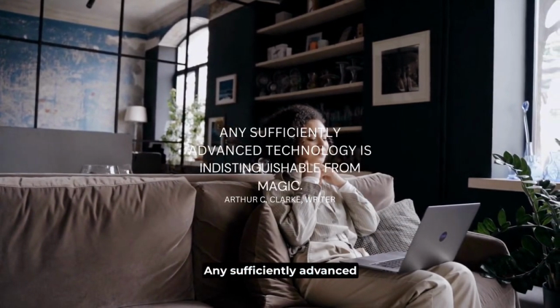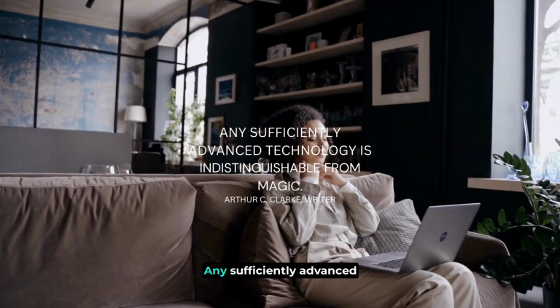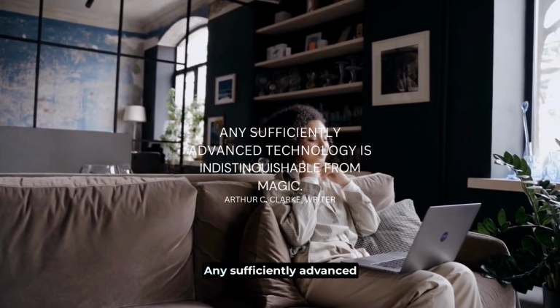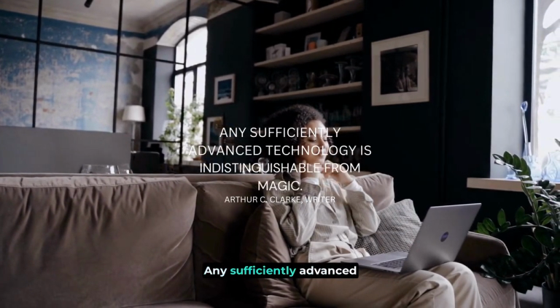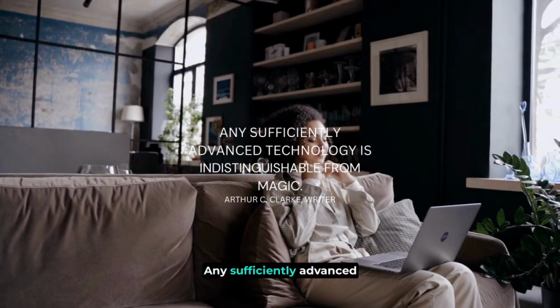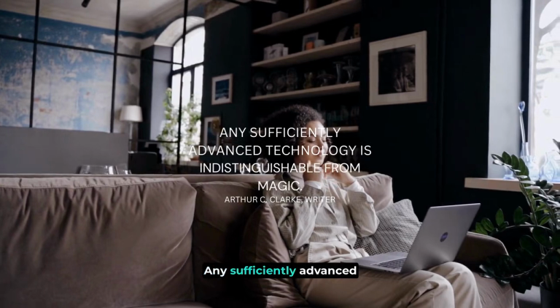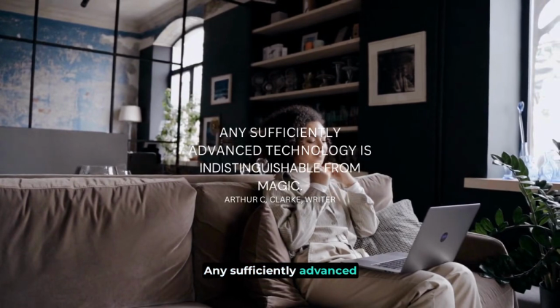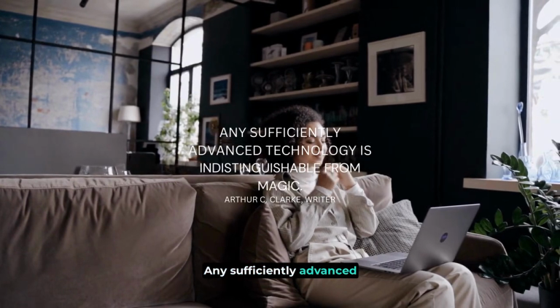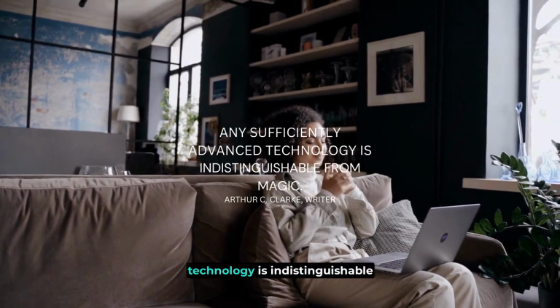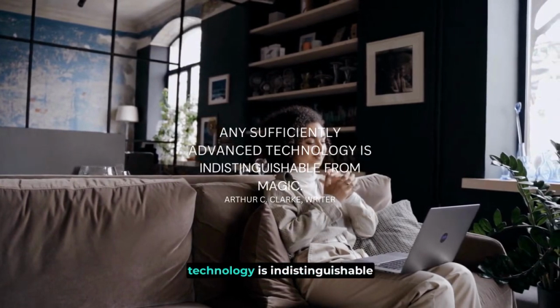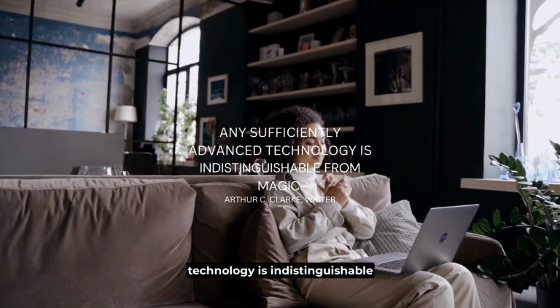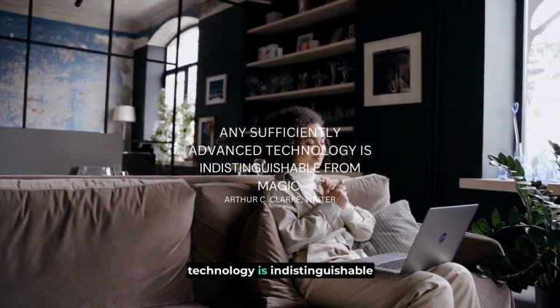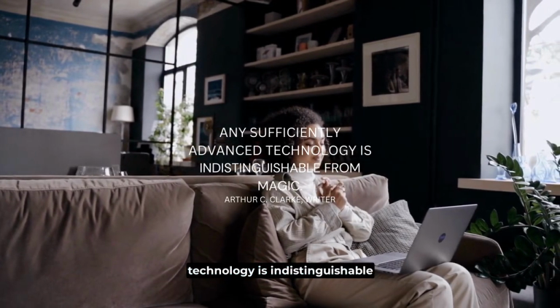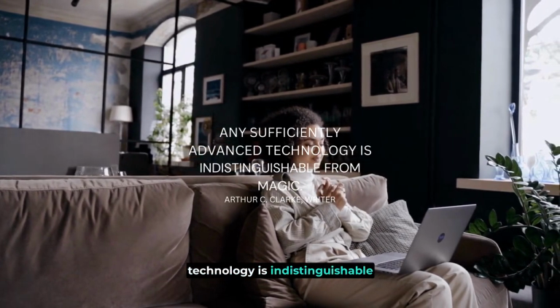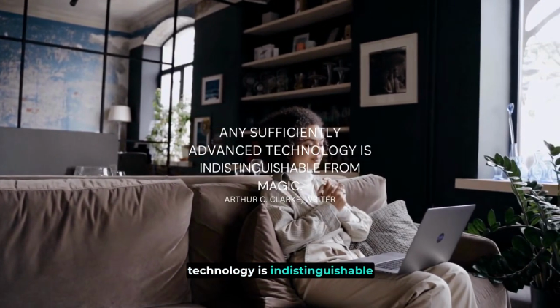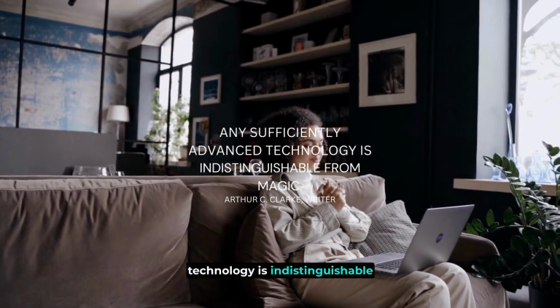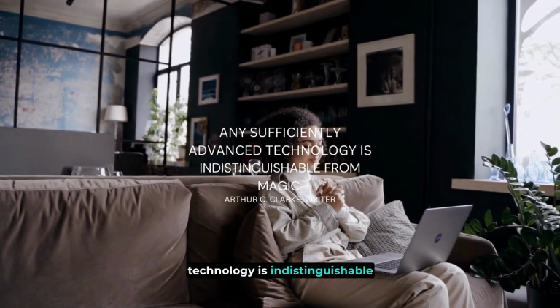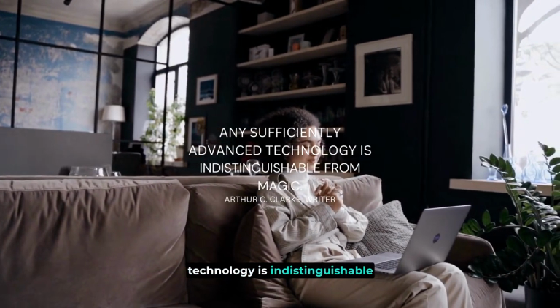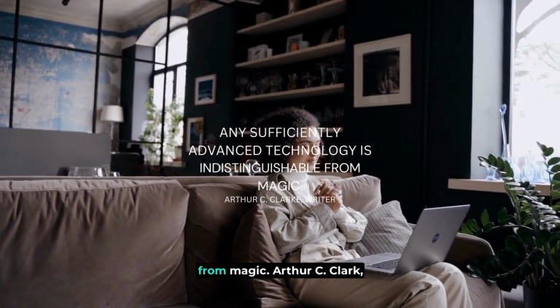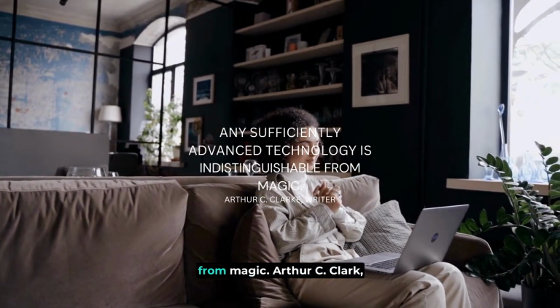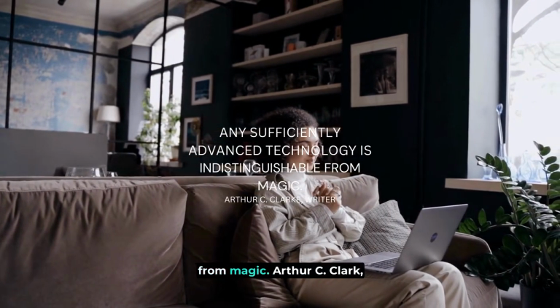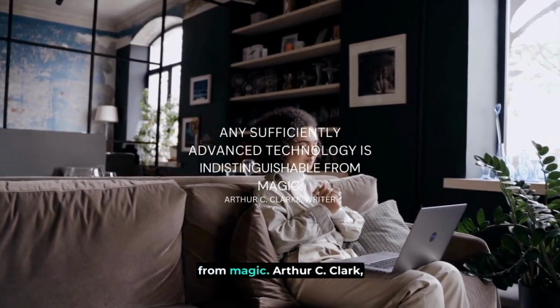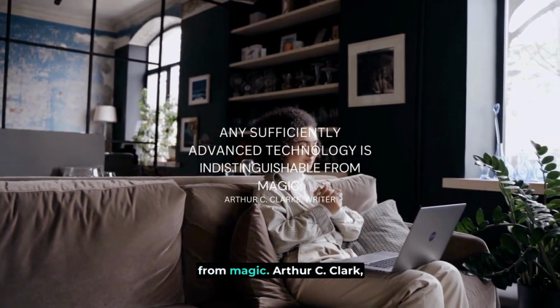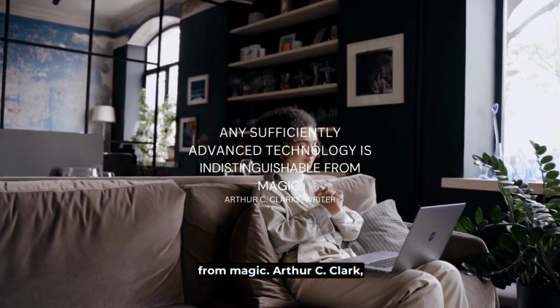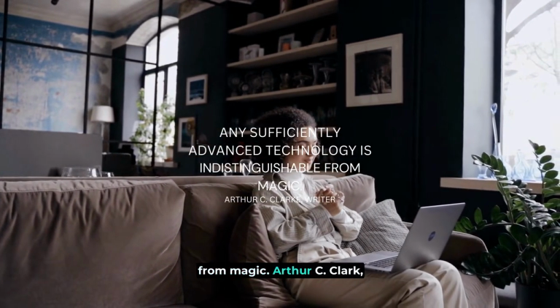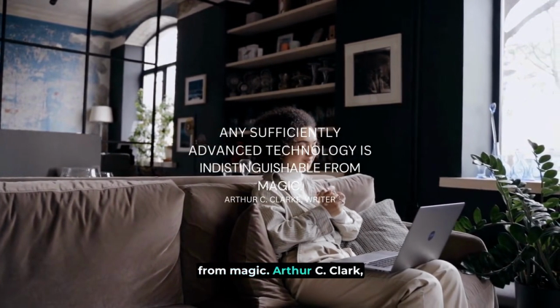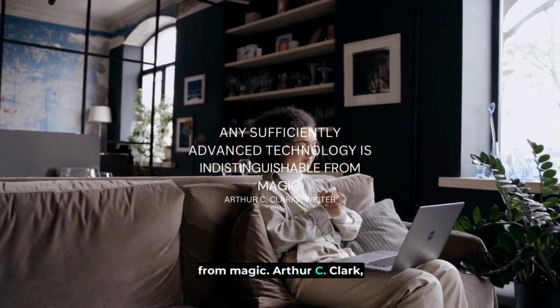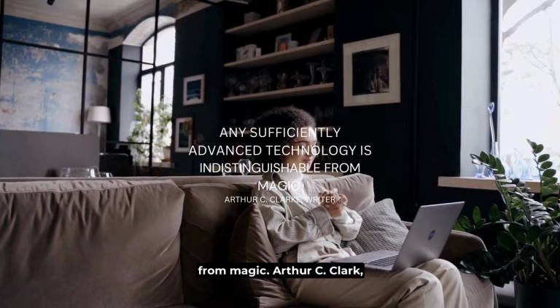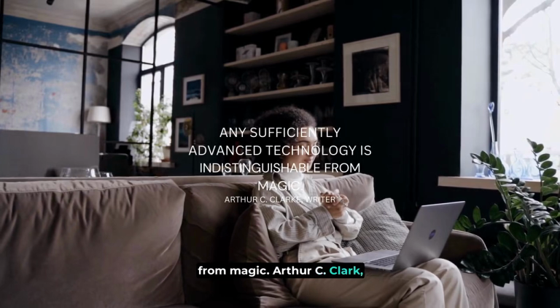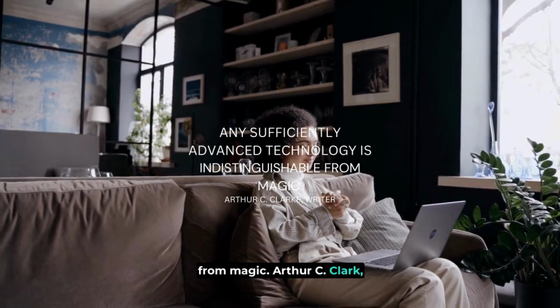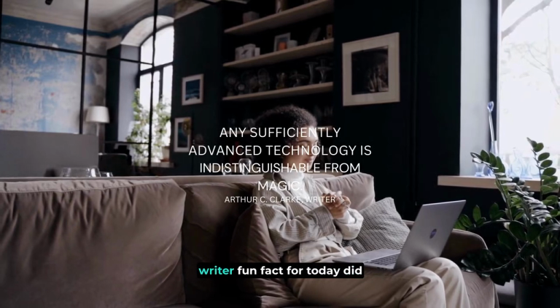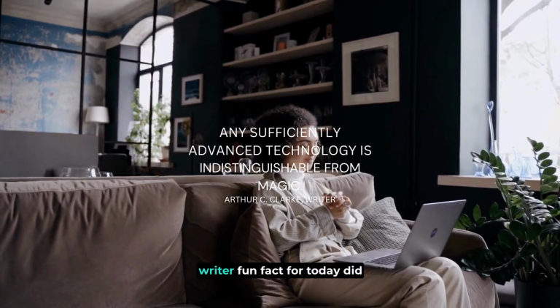"Any sufficiently advanced technology is indistinguishable from magic." — Arthur C. Clarke, writer.